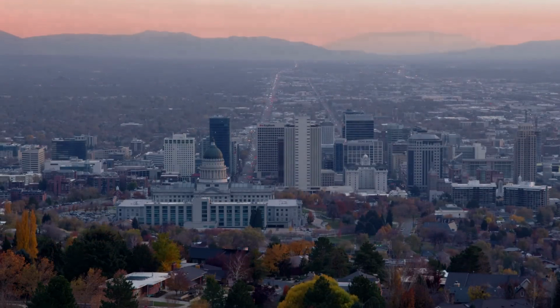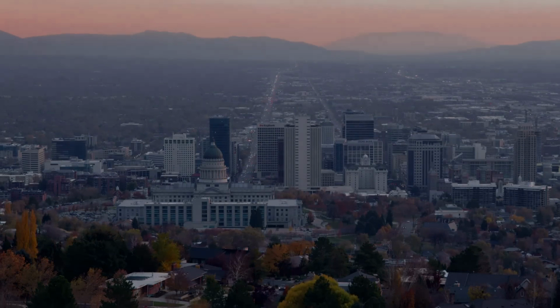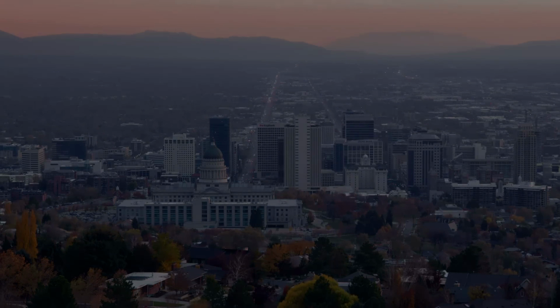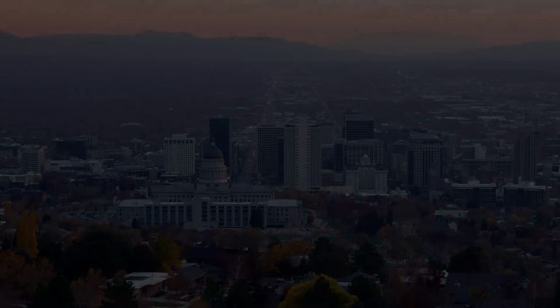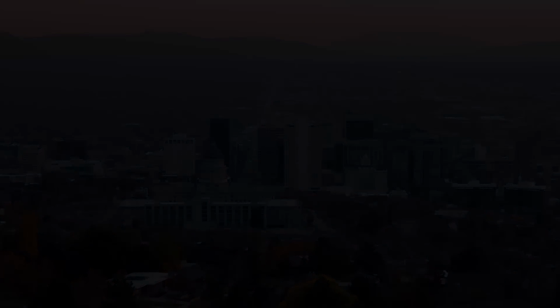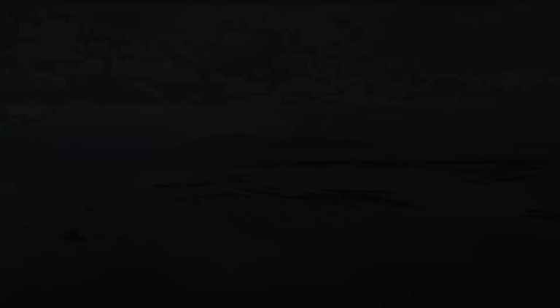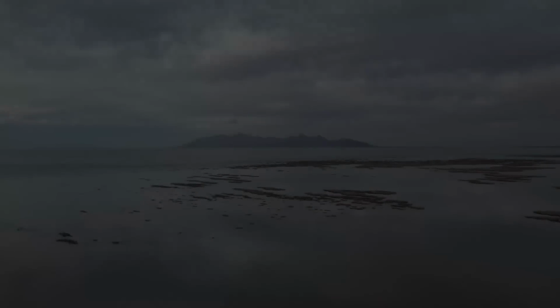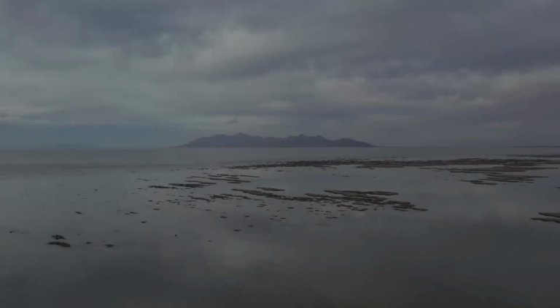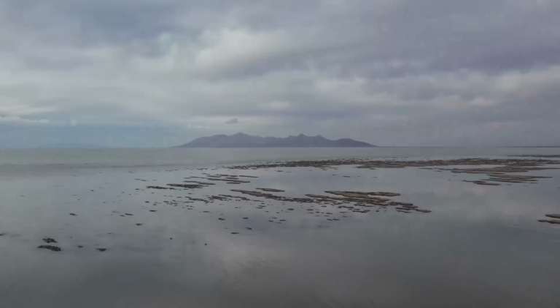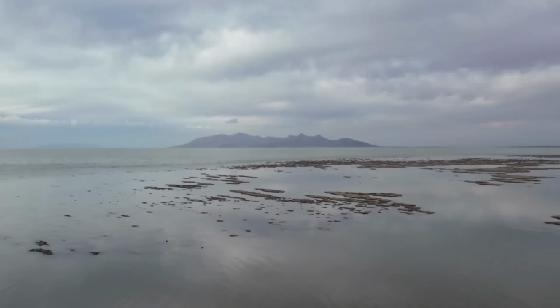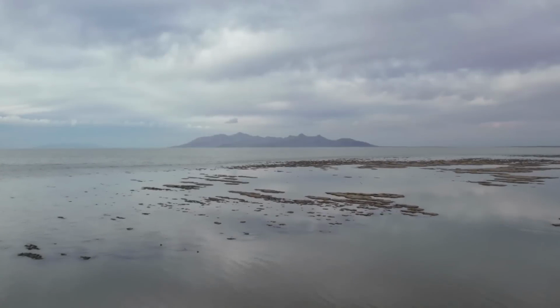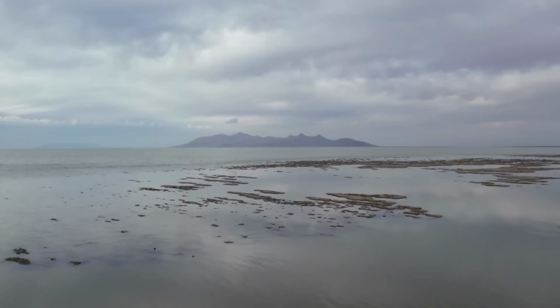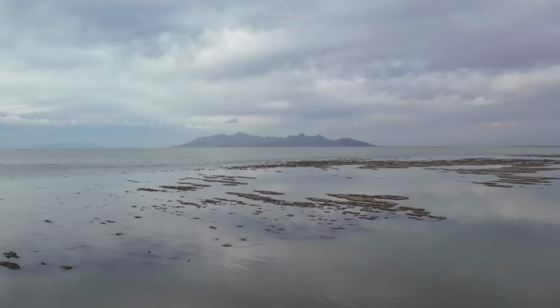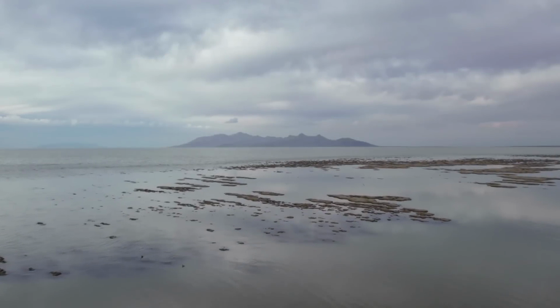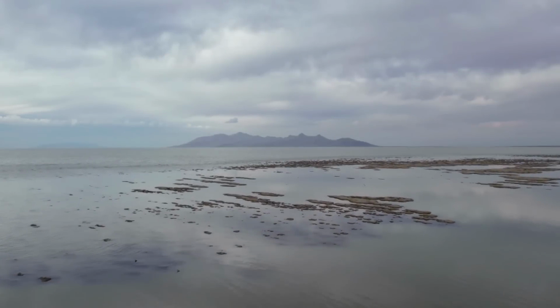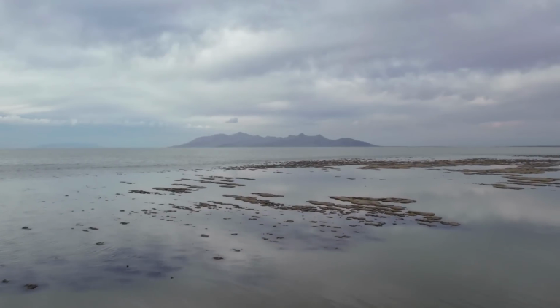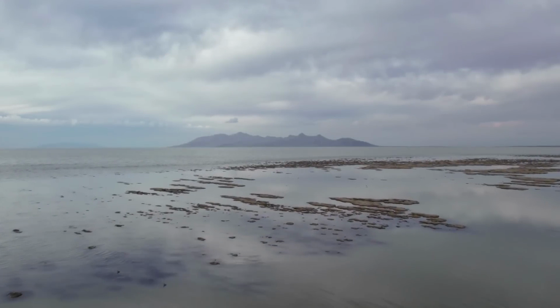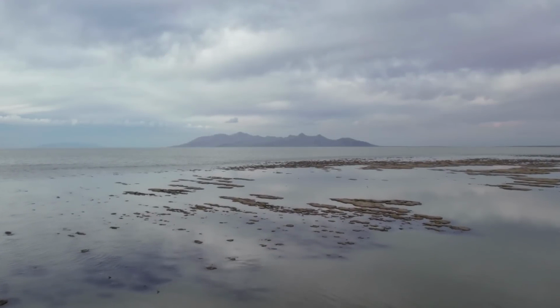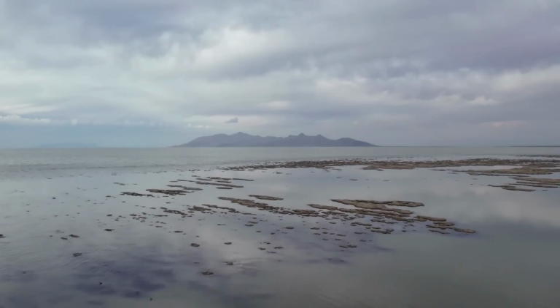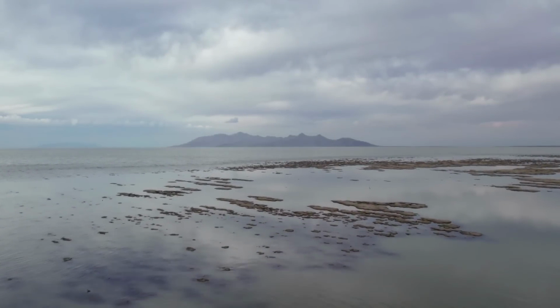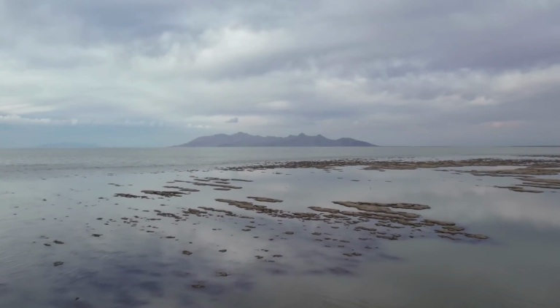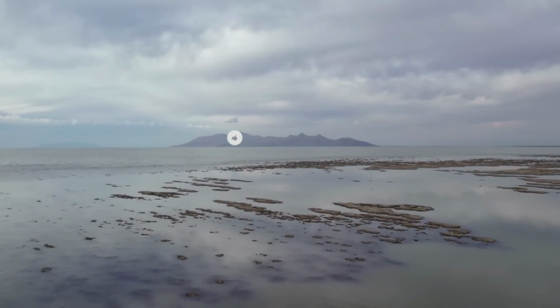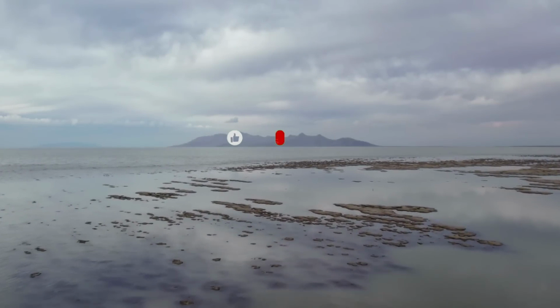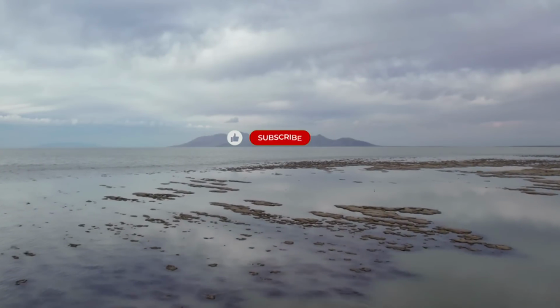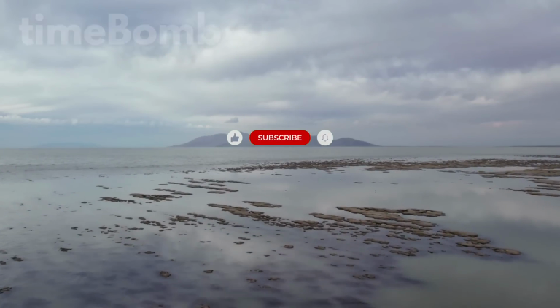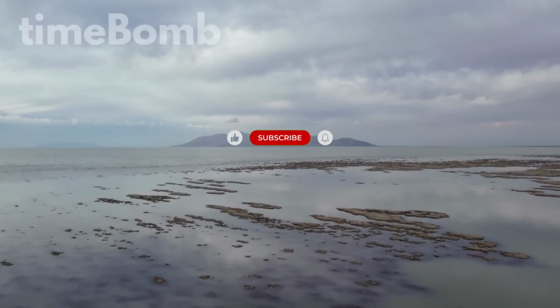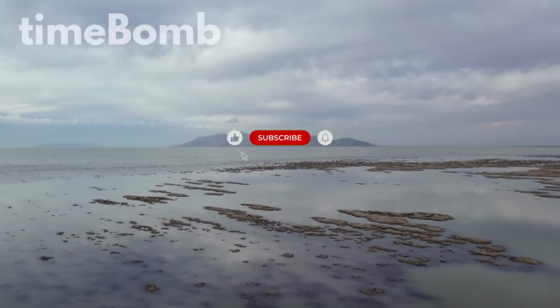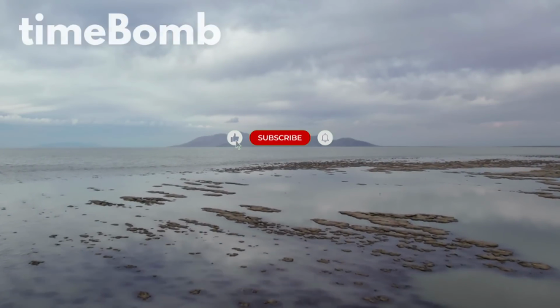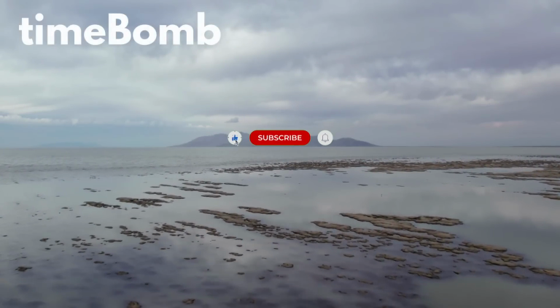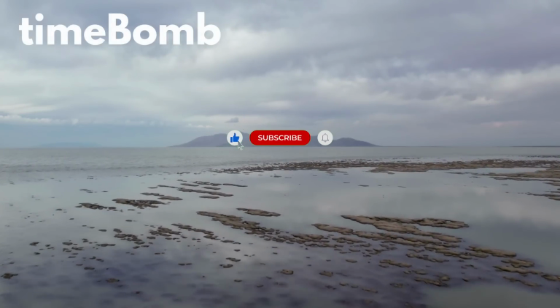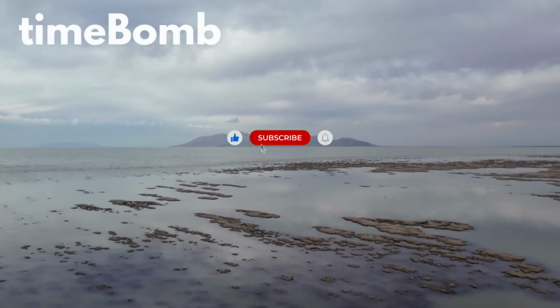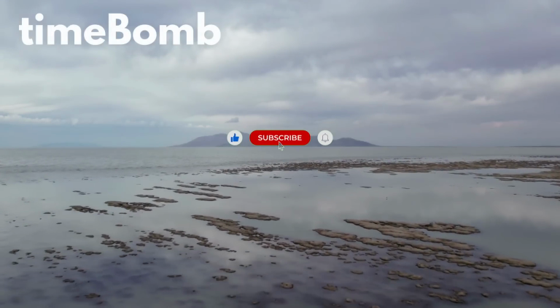As always, I will continue to monitor the situation. Please take a moment to subscribe to my channel — I value your support.